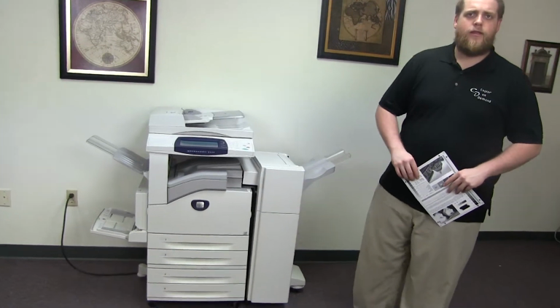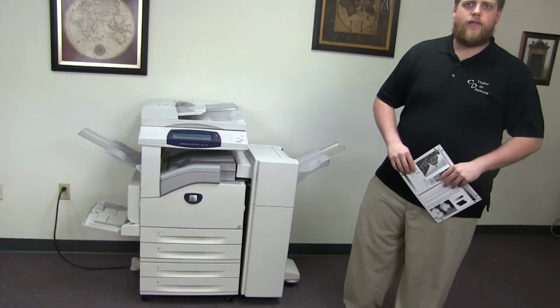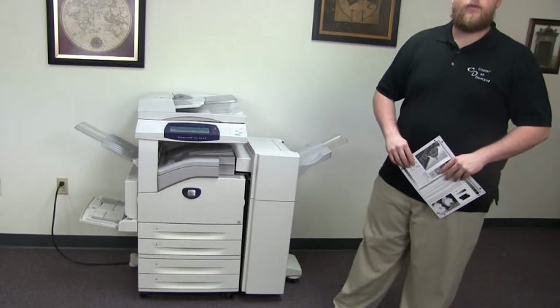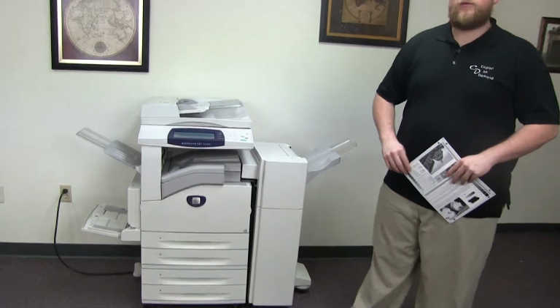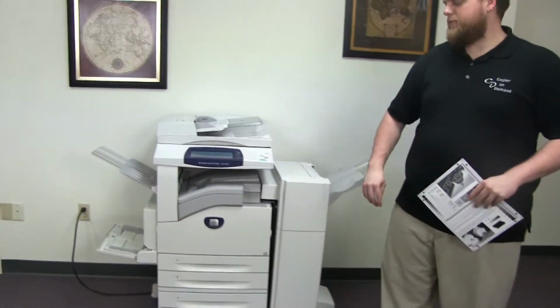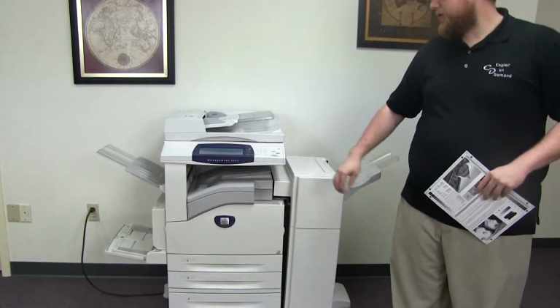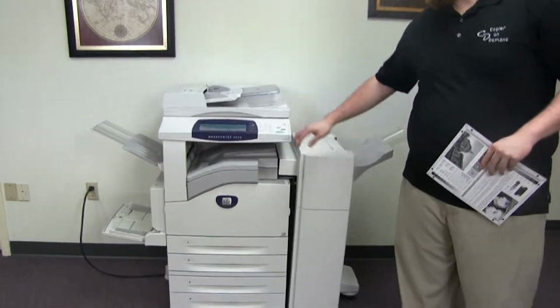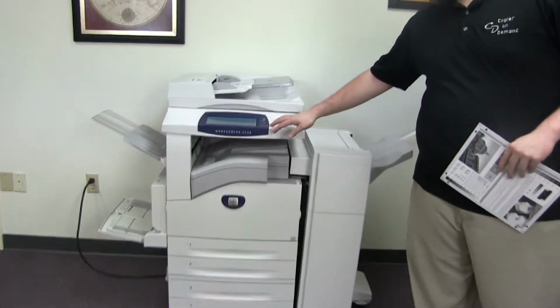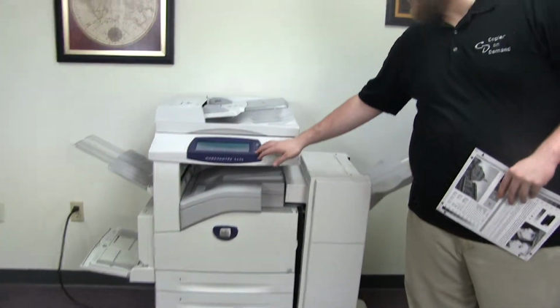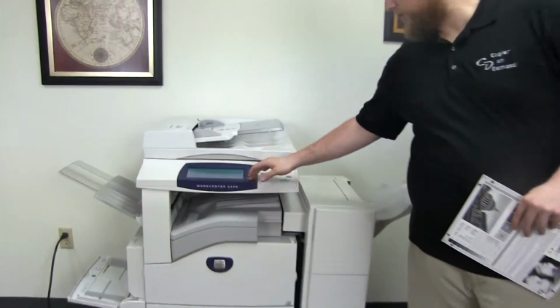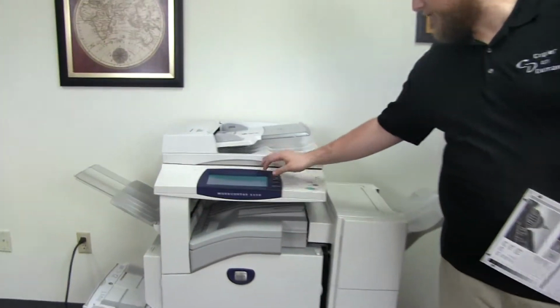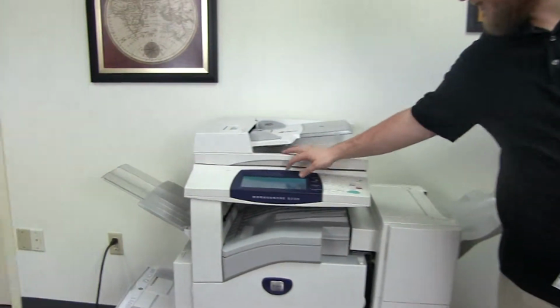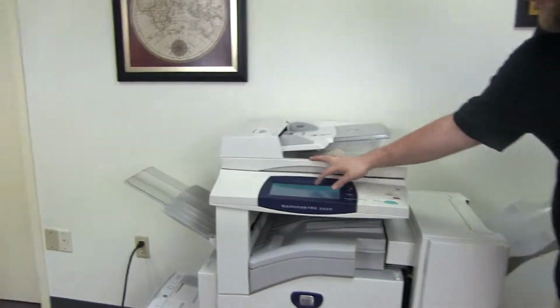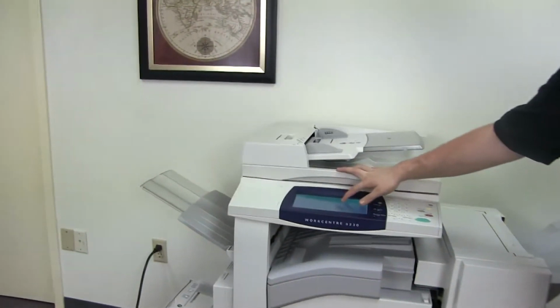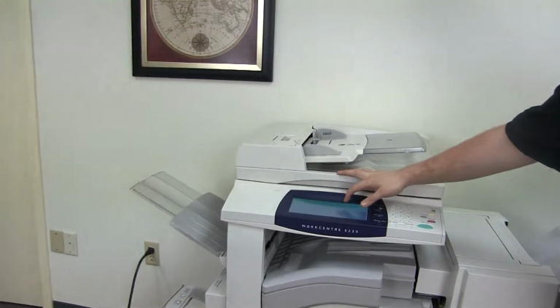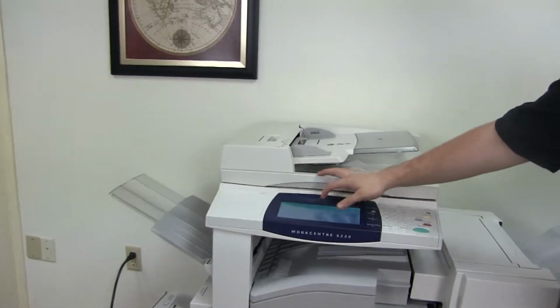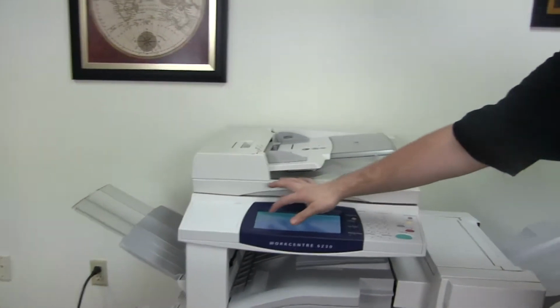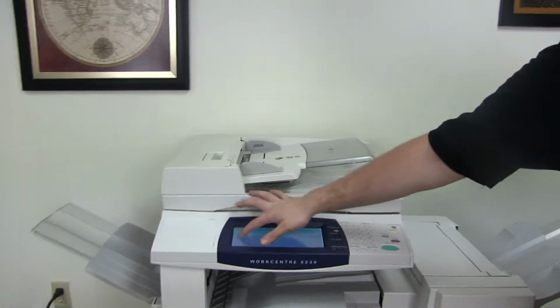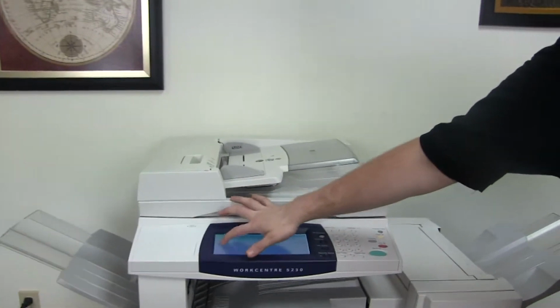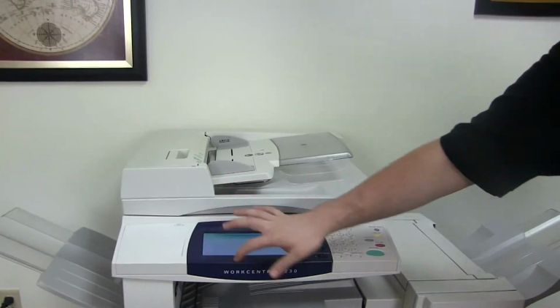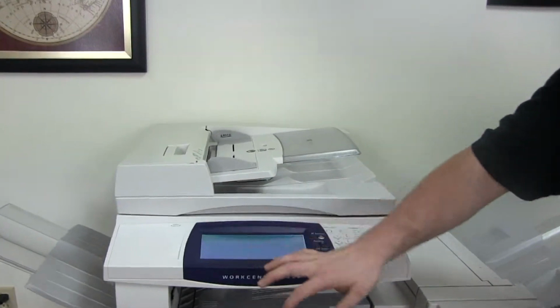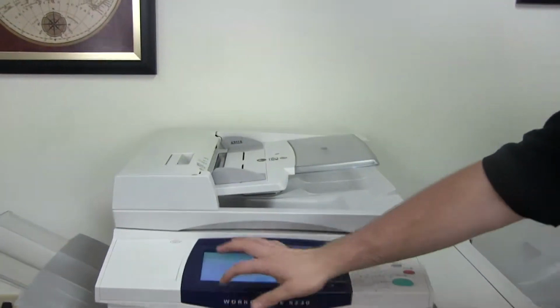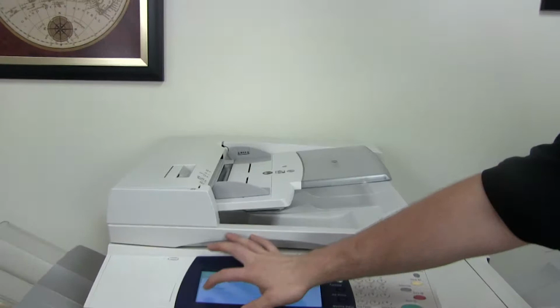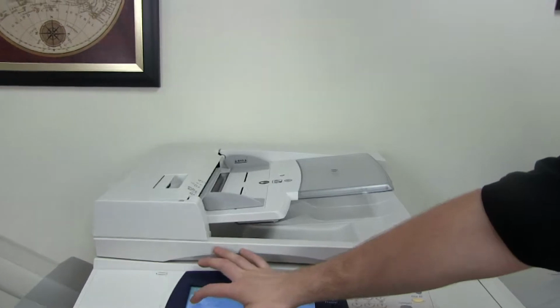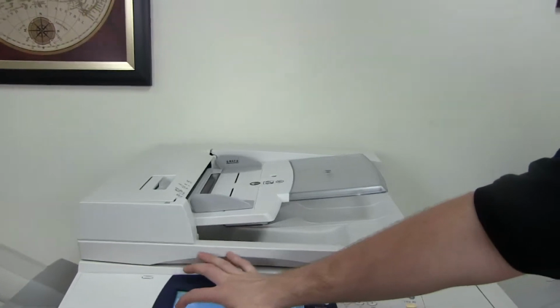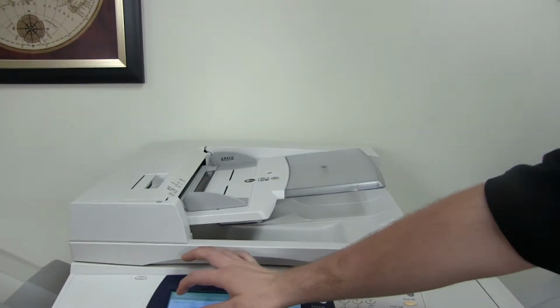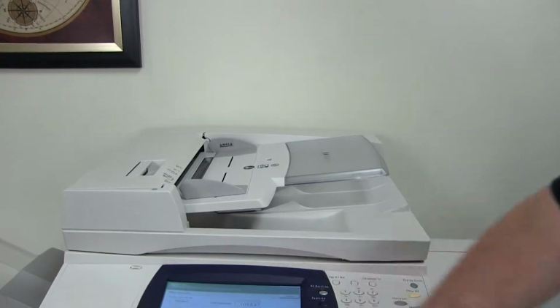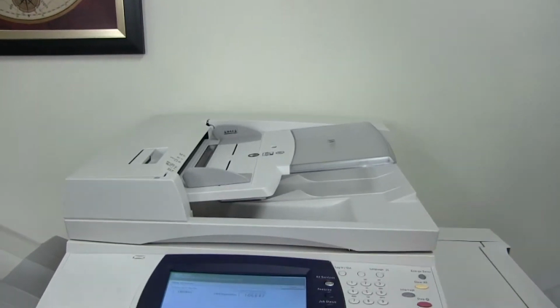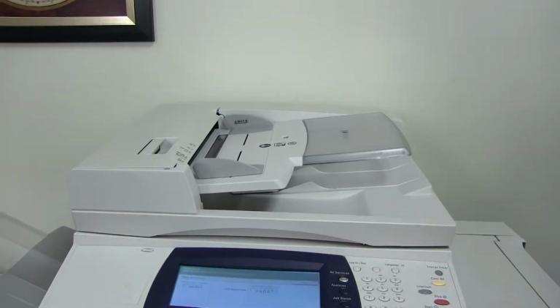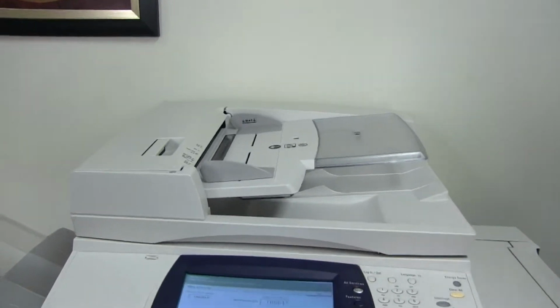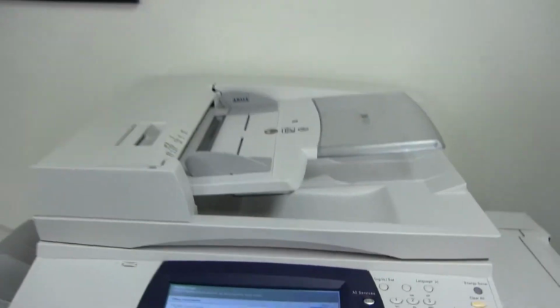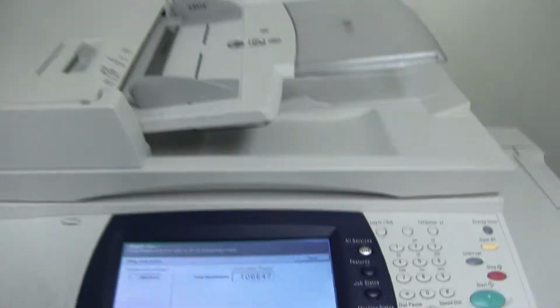The meter on this machine reads a hundred and six thousand total copies on it, as you can see here on our counter.